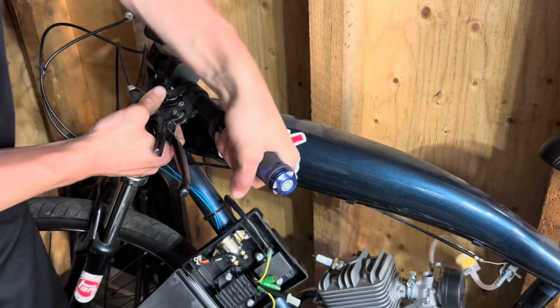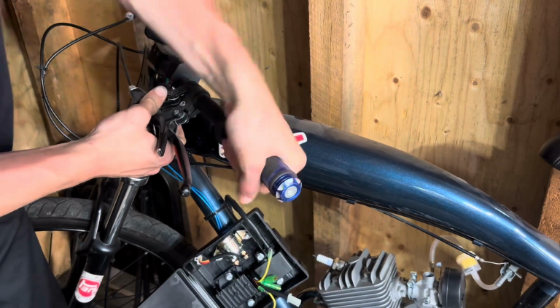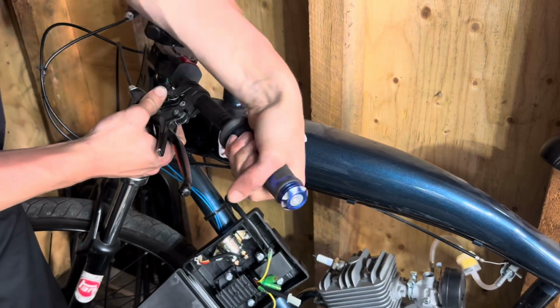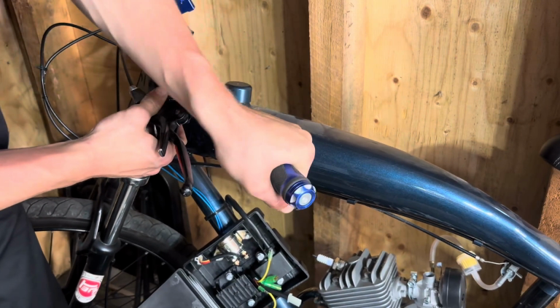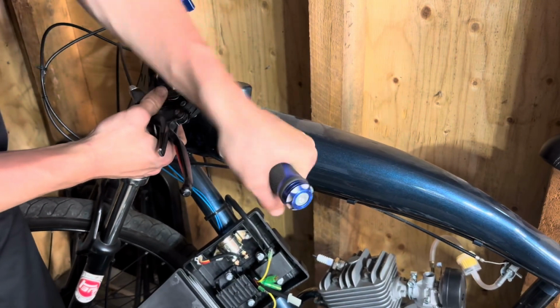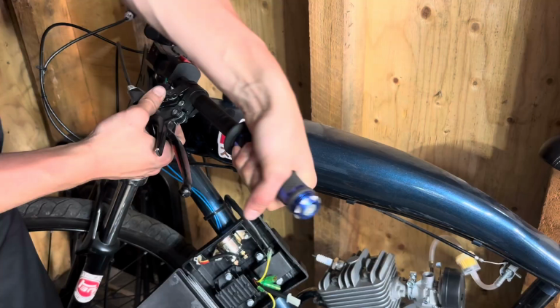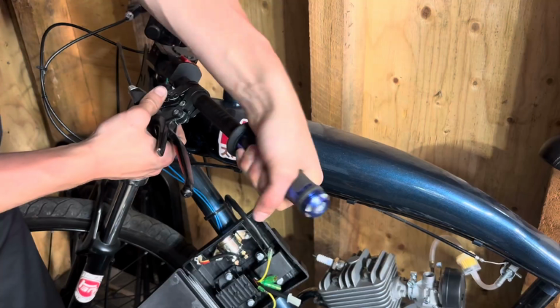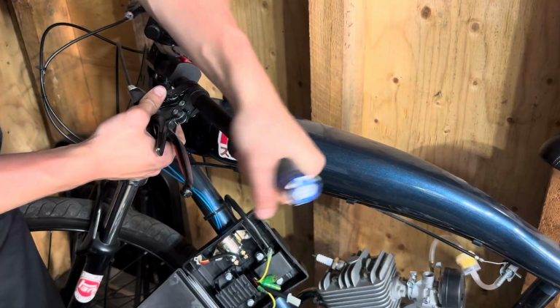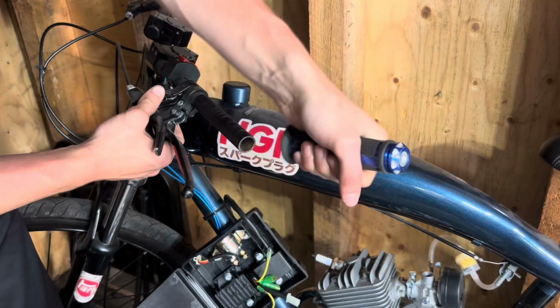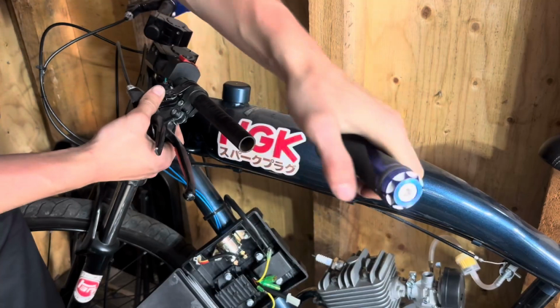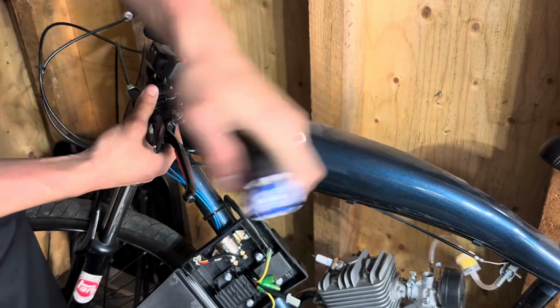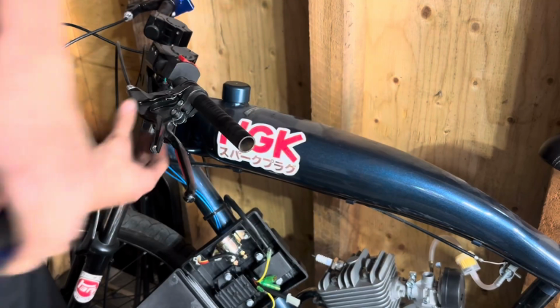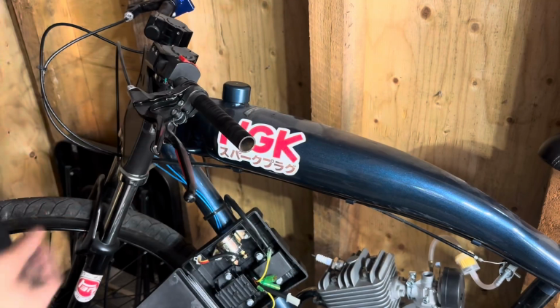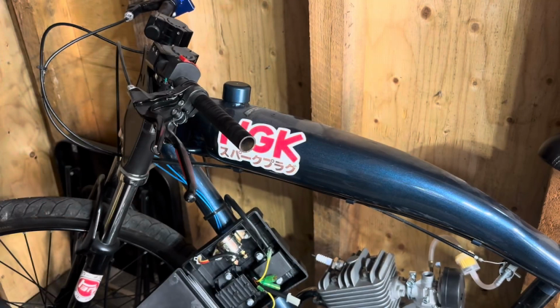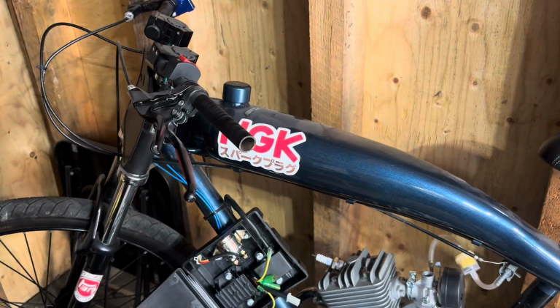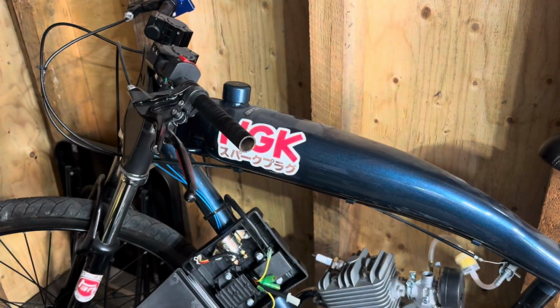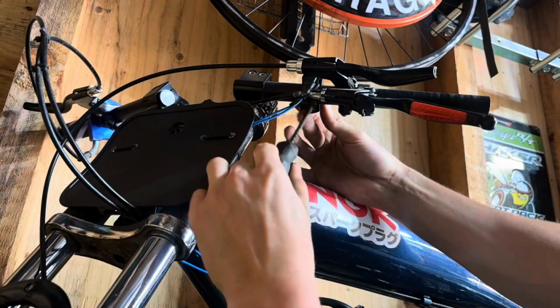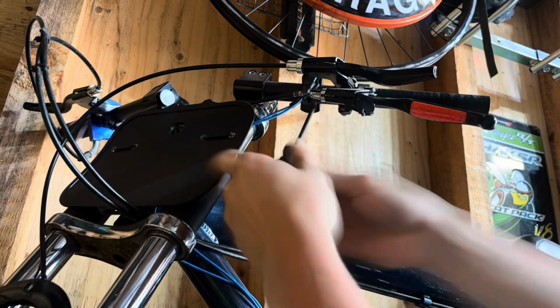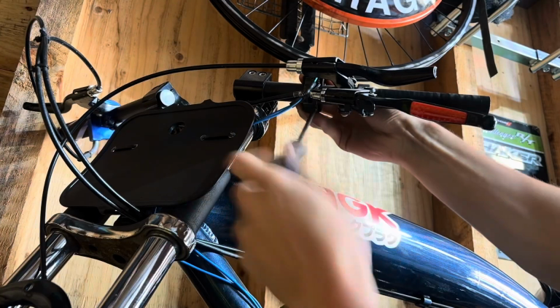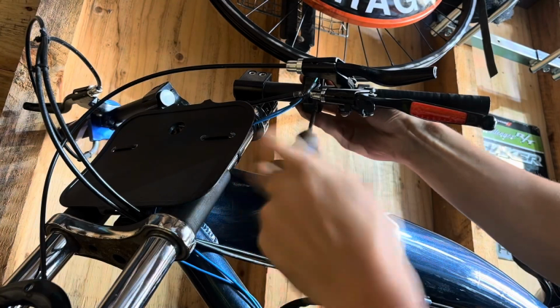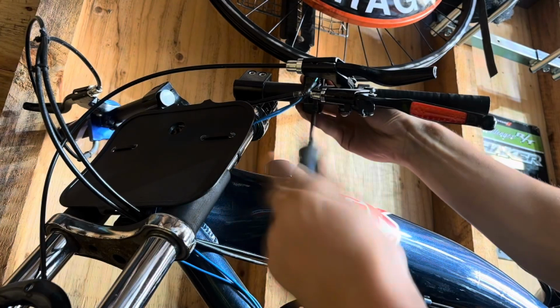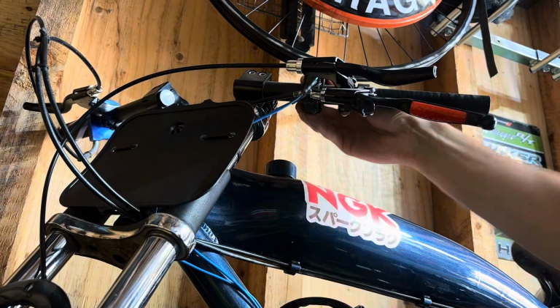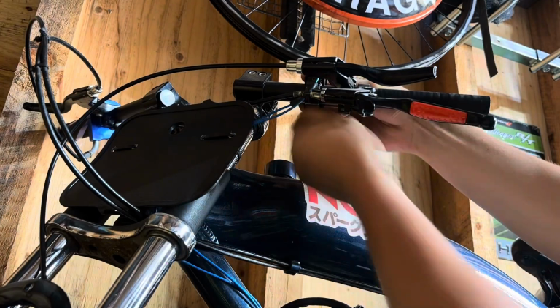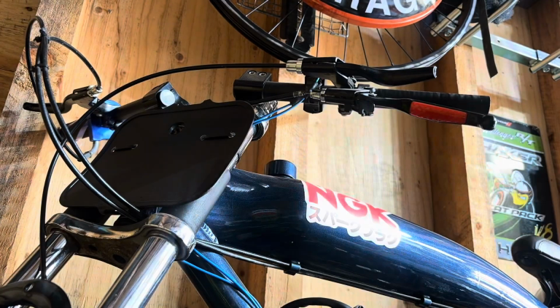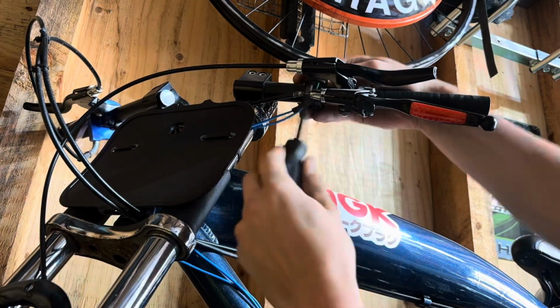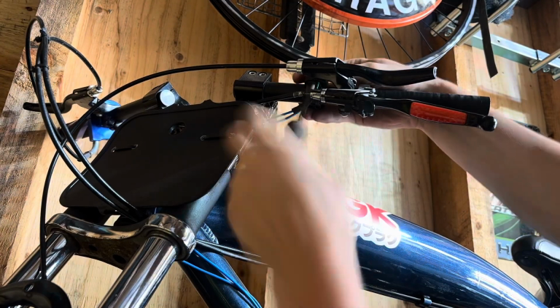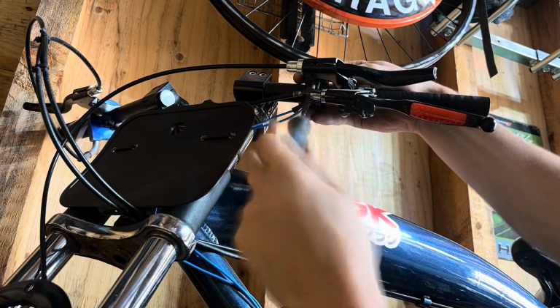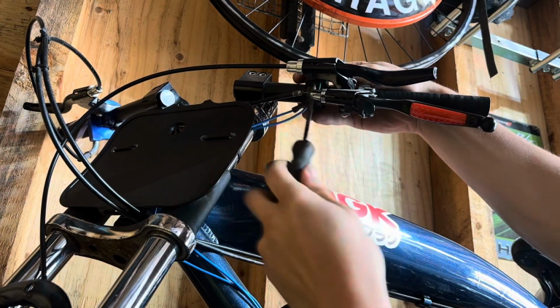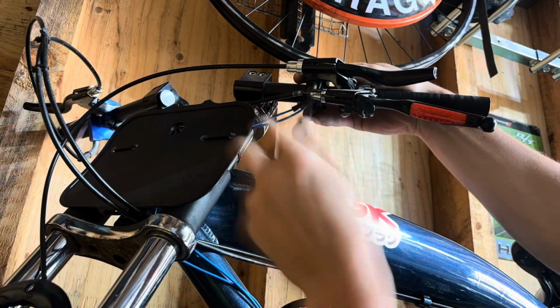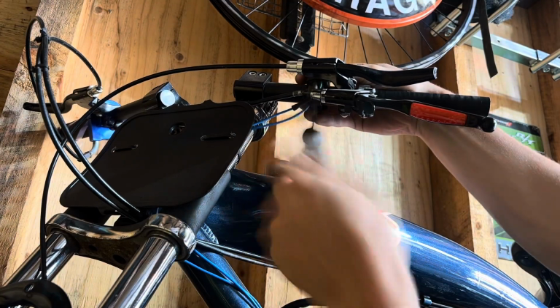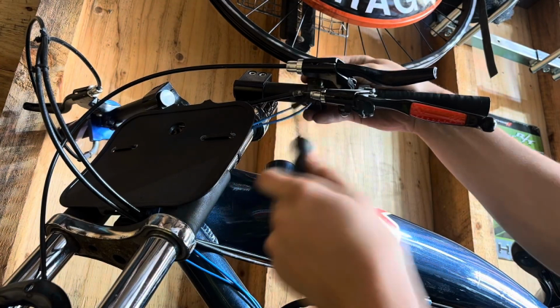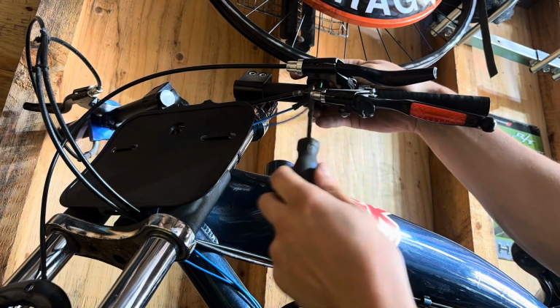Moving on to the controls, I'm just going to be taking this left grip off along with the kill switch and clutch lever.